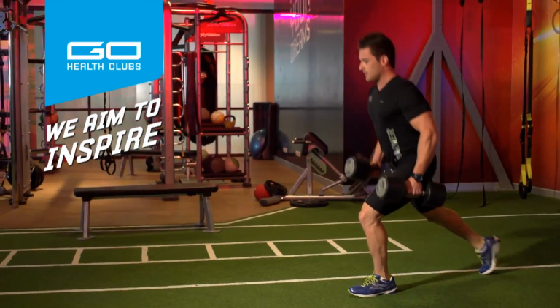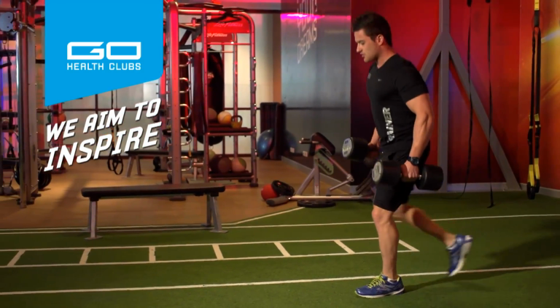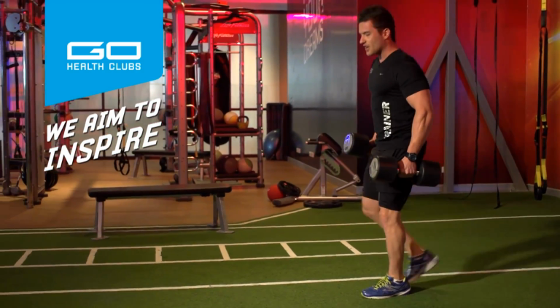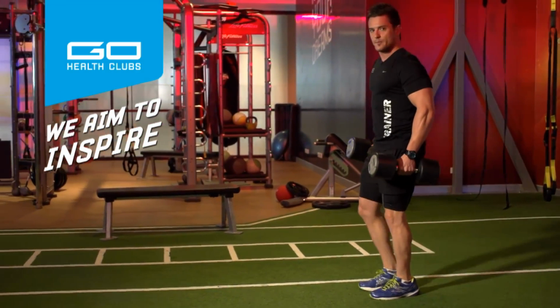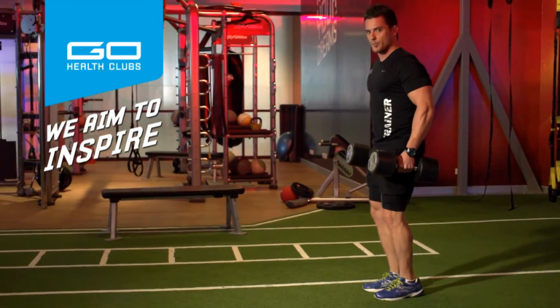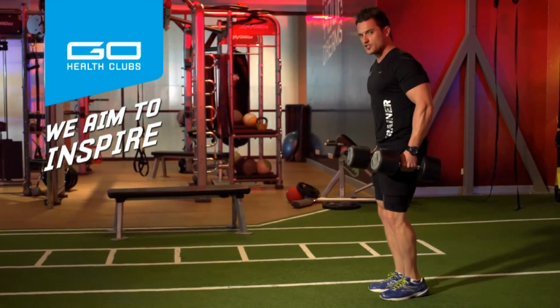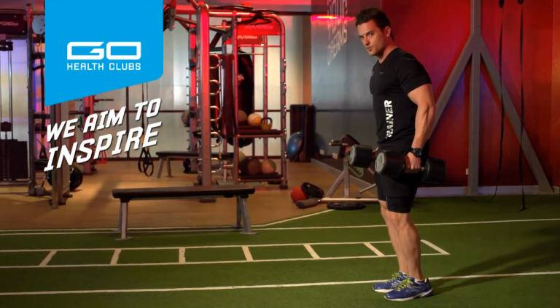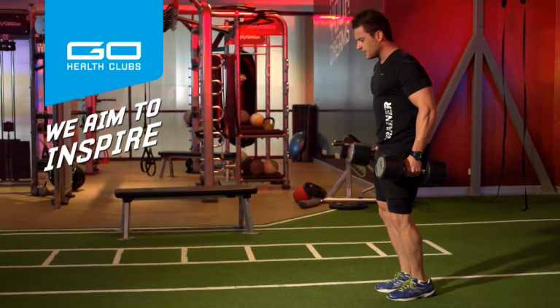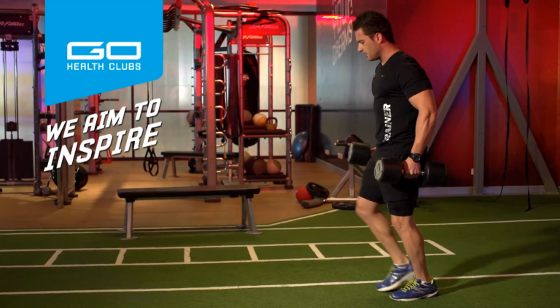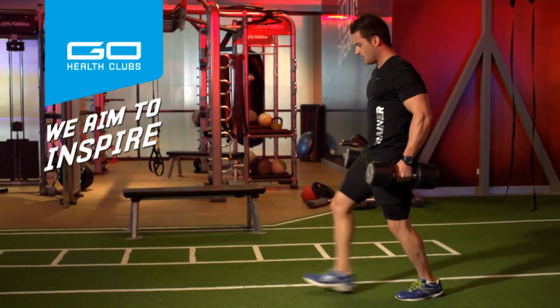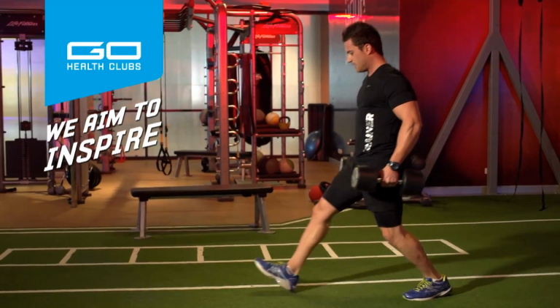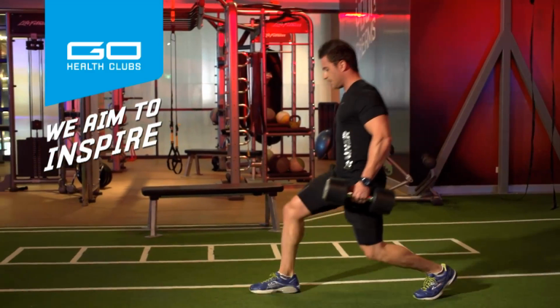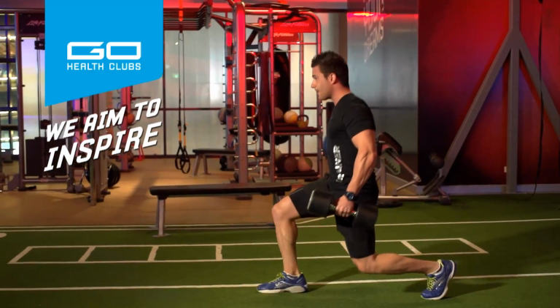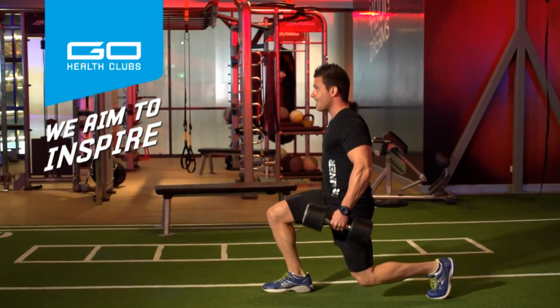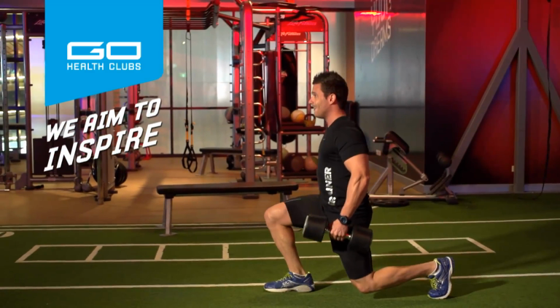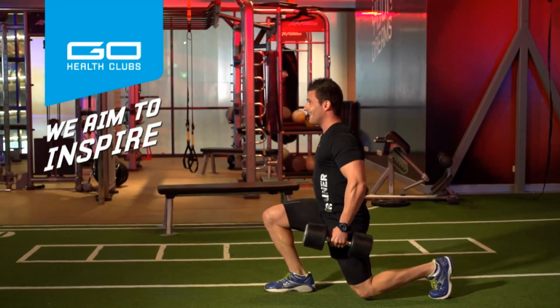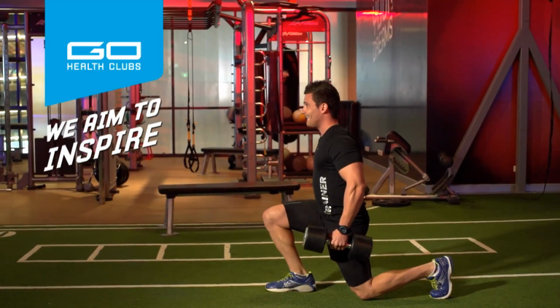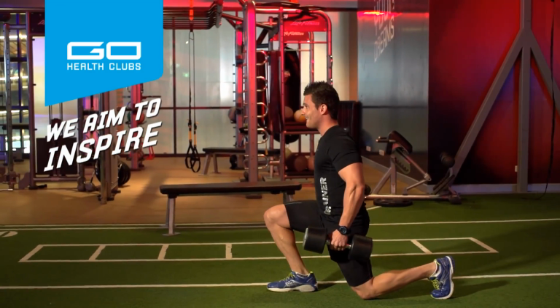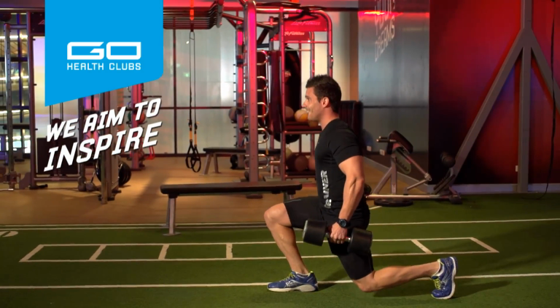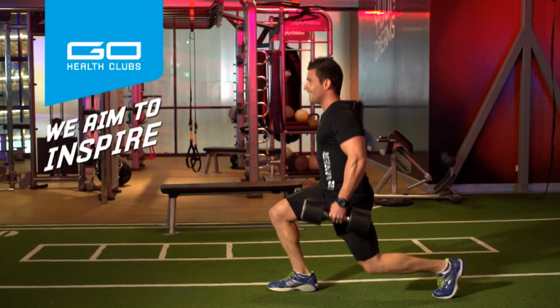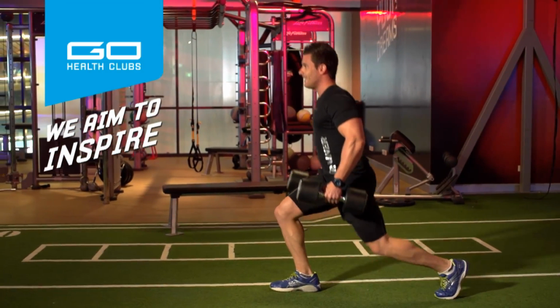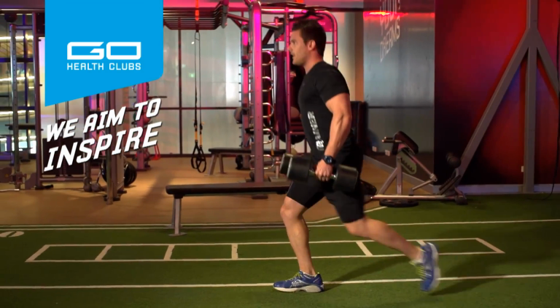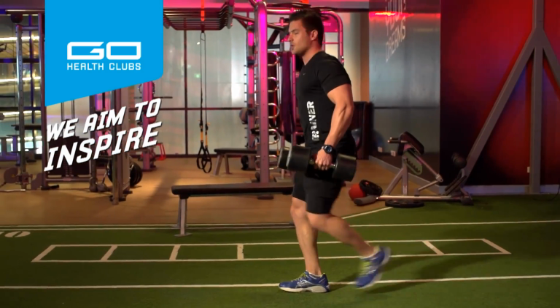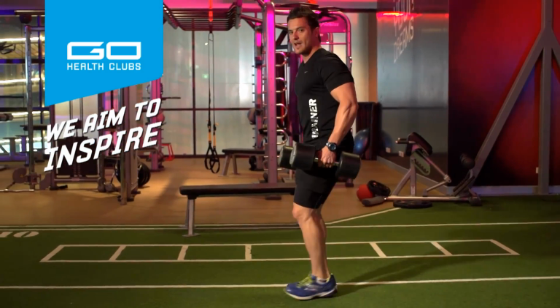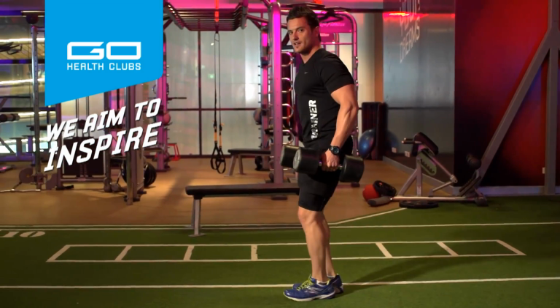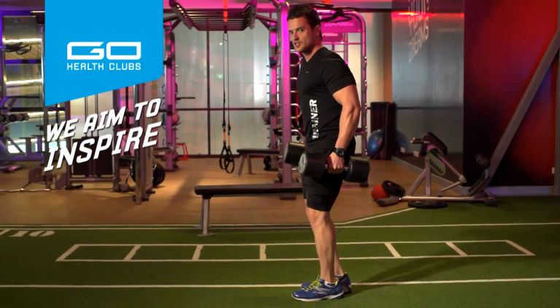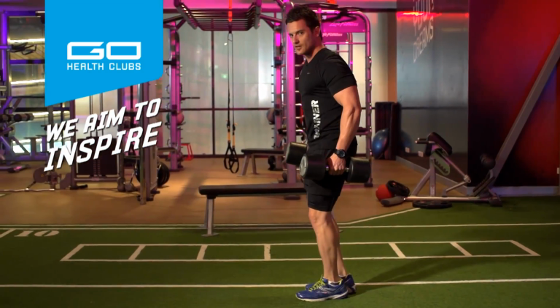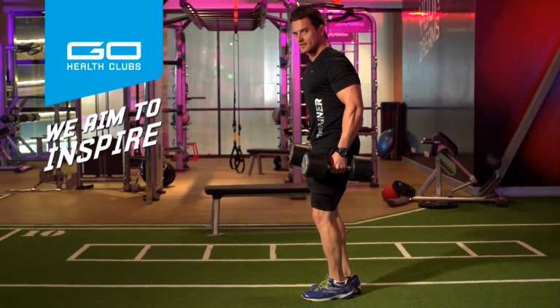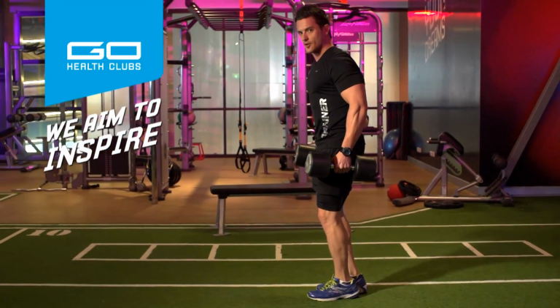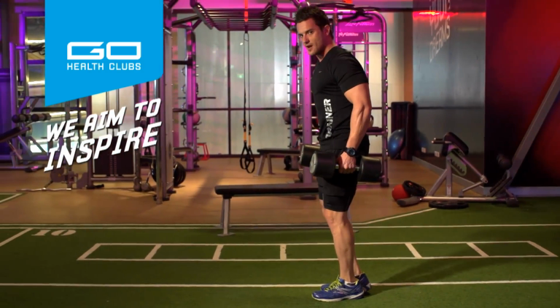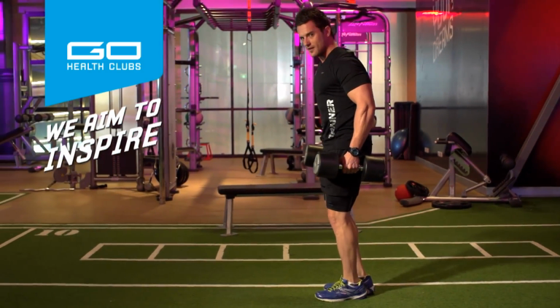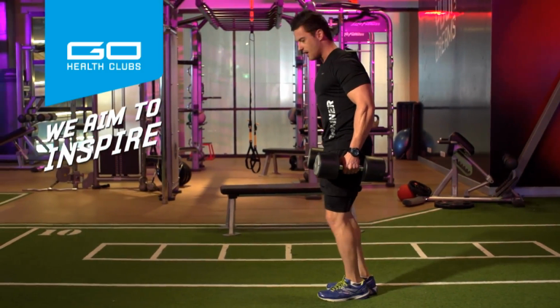Just try to keep your posture while you're doing it, and your back knee shouldn't hit the ground either.